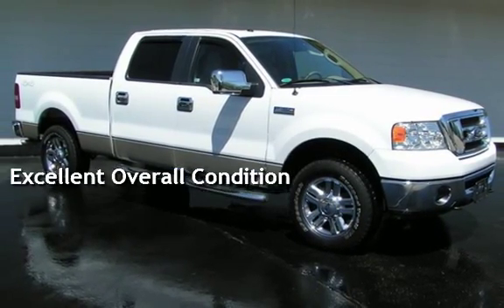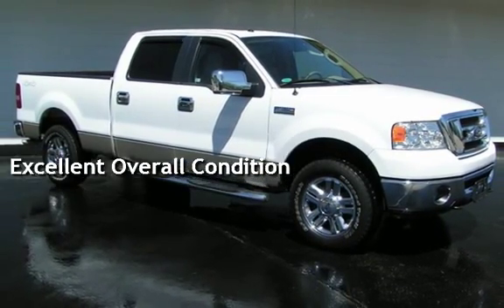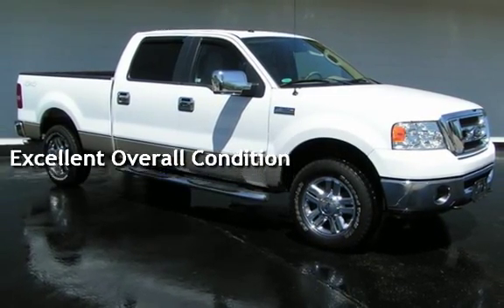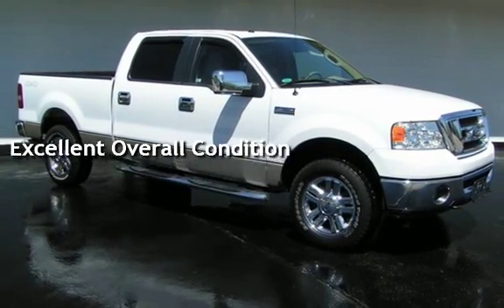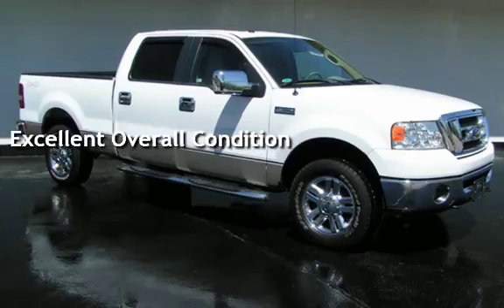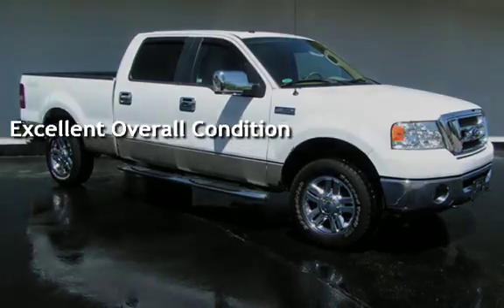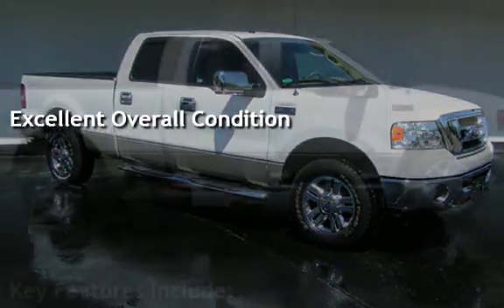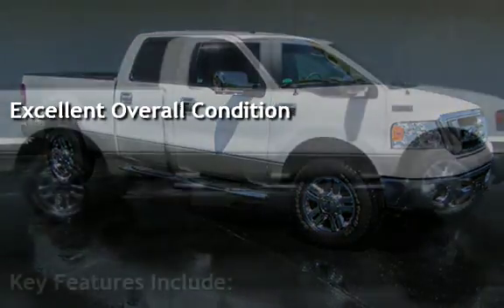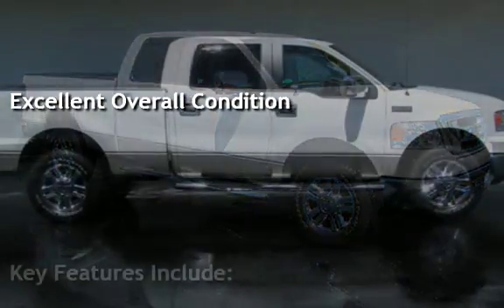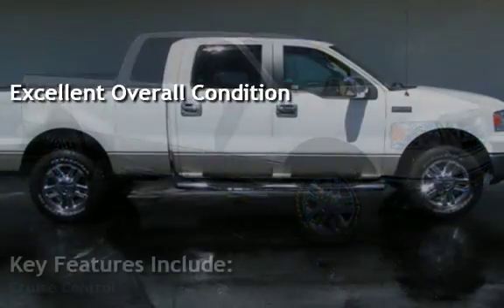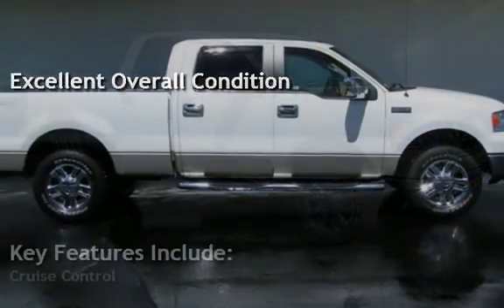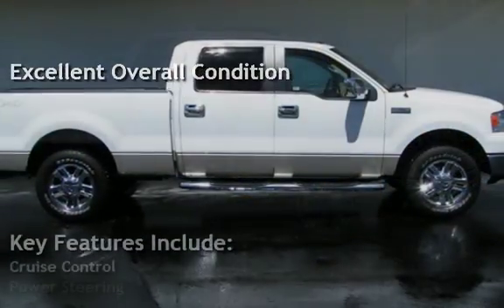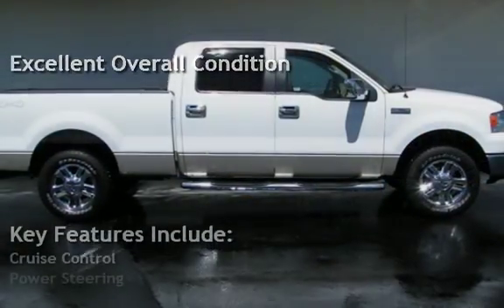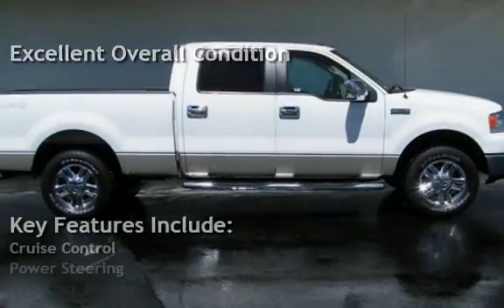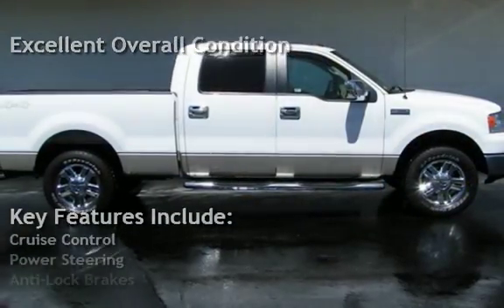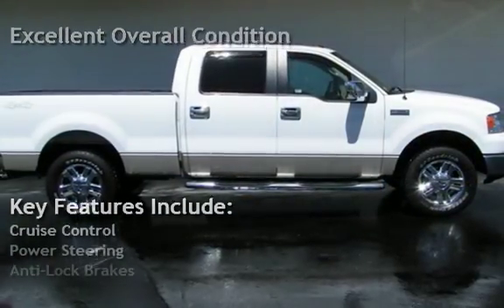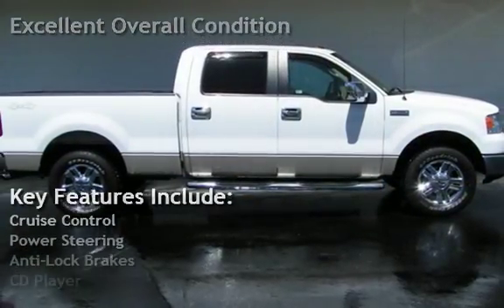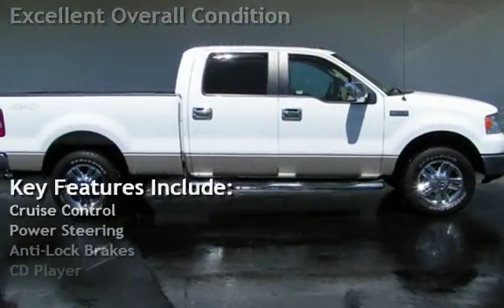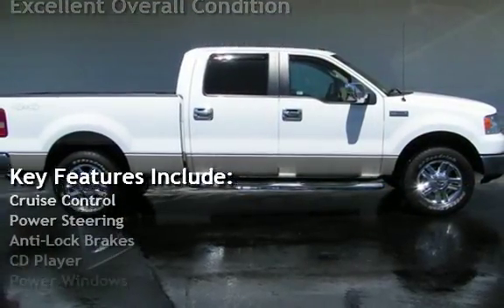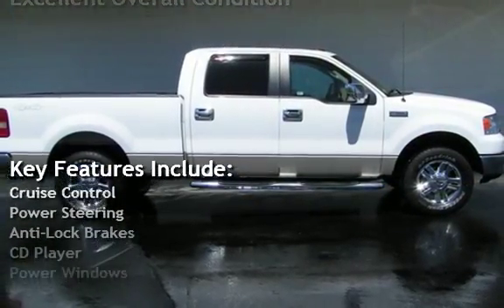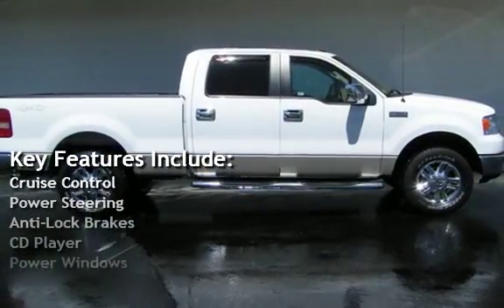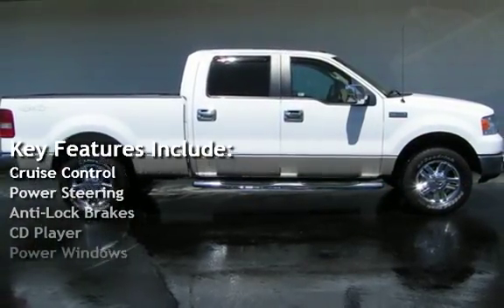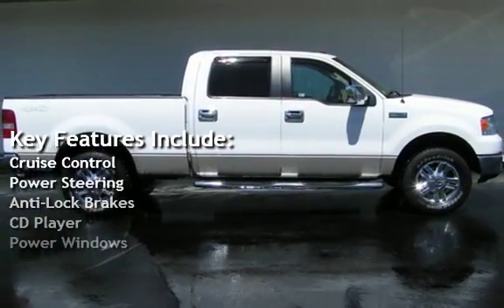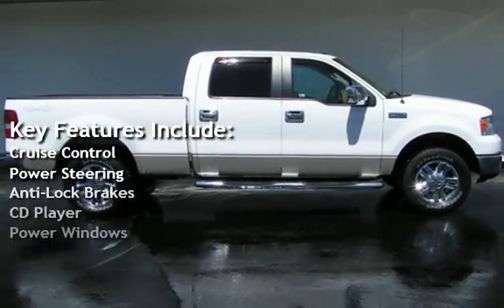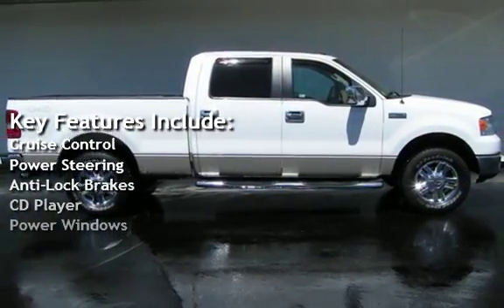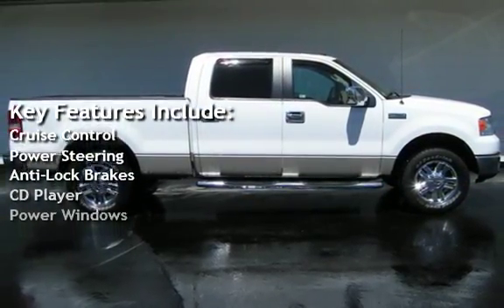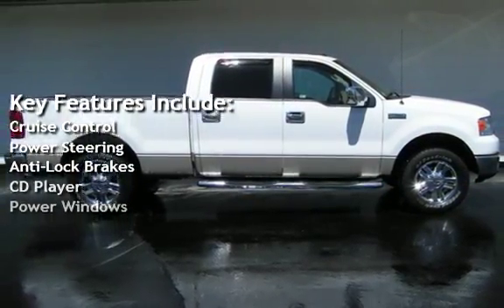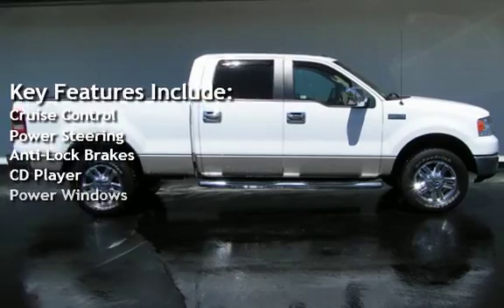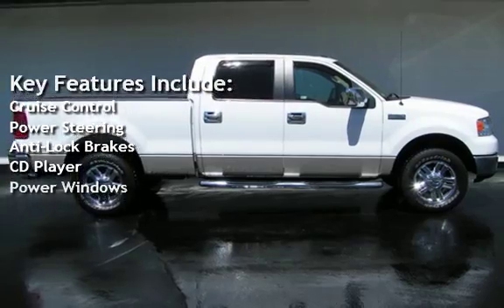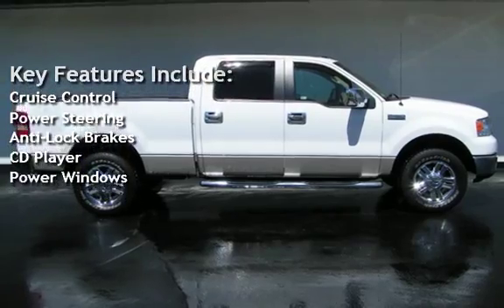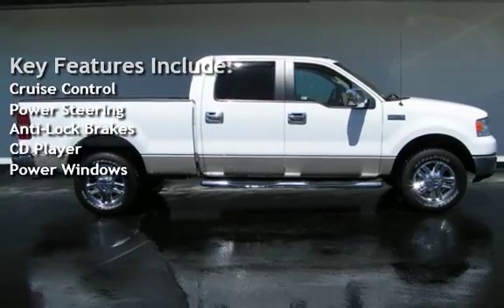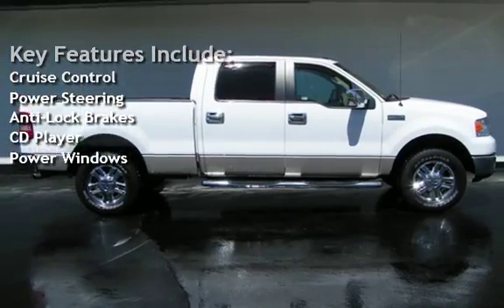Key features include cruise control, power steering, anti-lock brakes, CD player, and power windows.